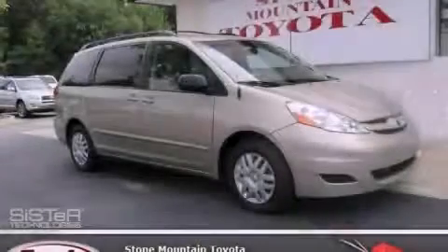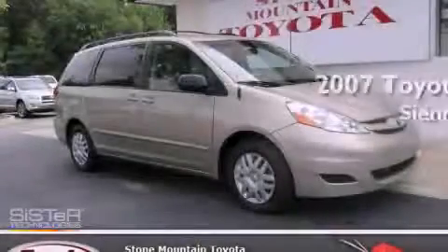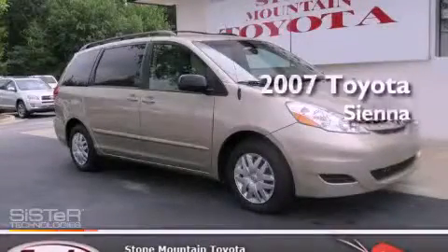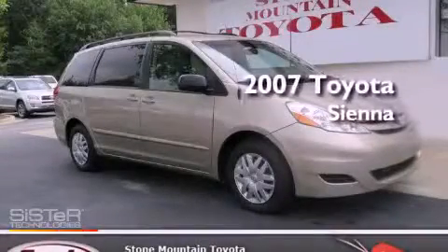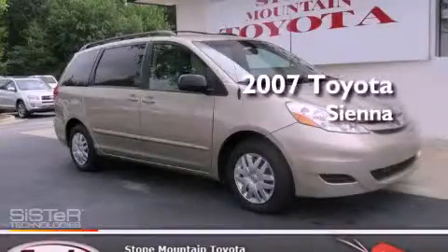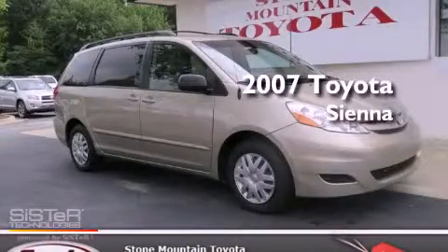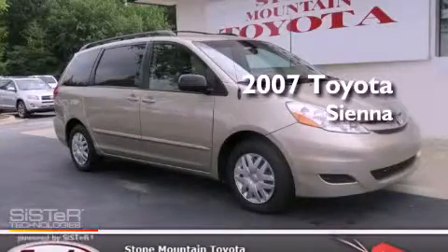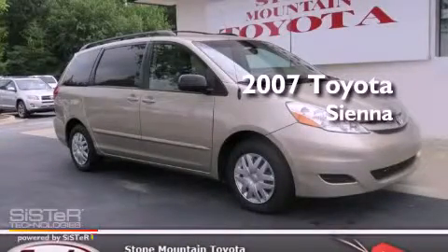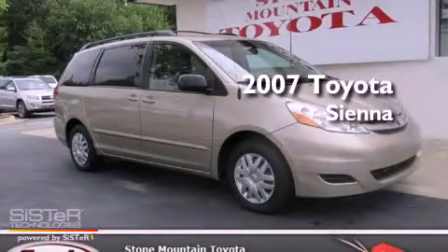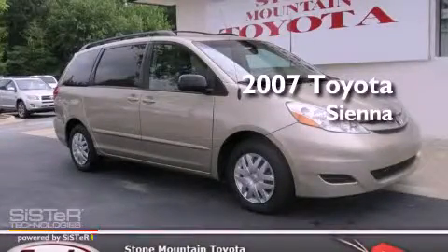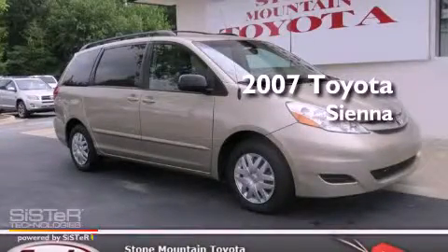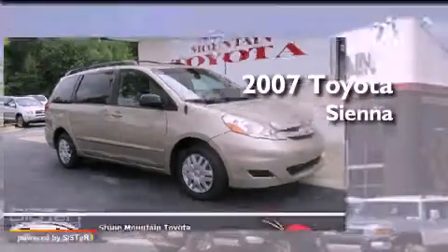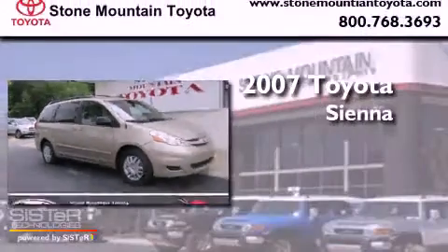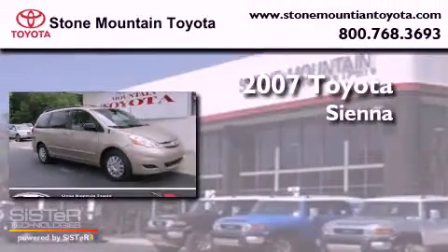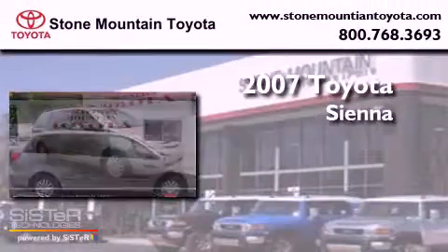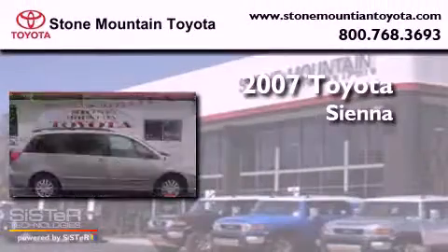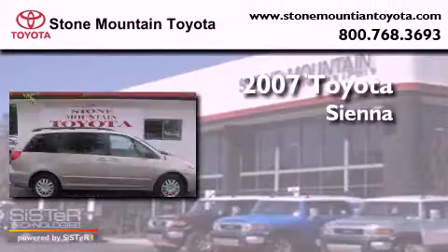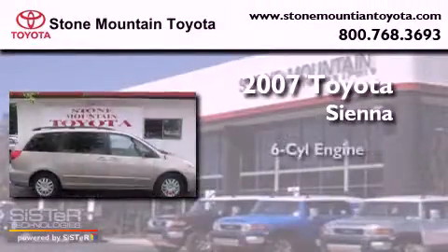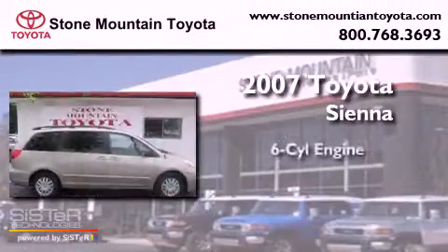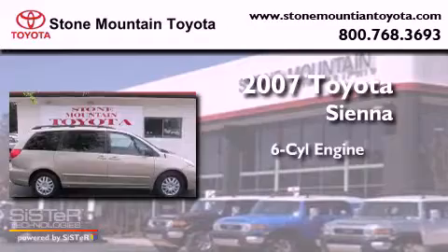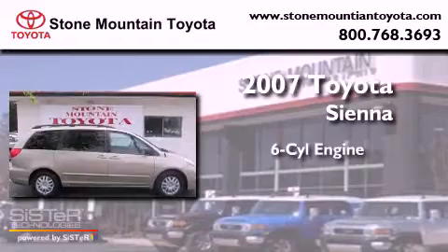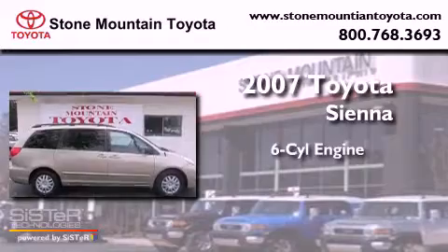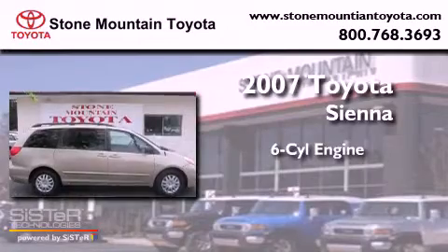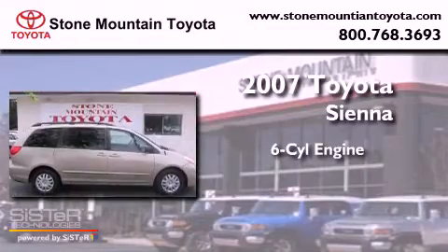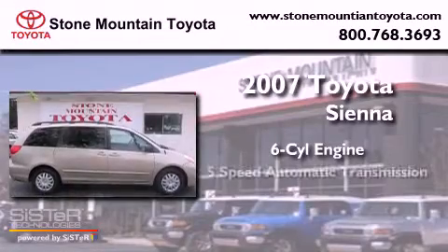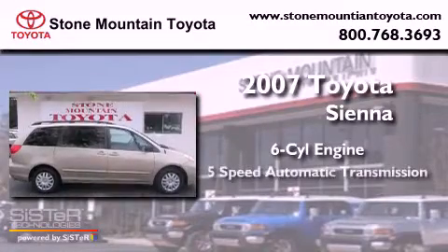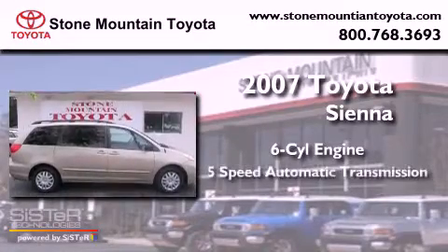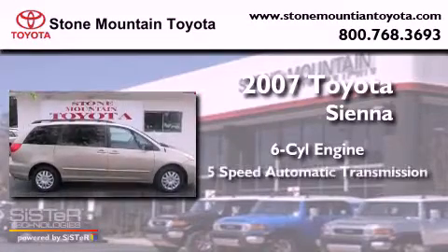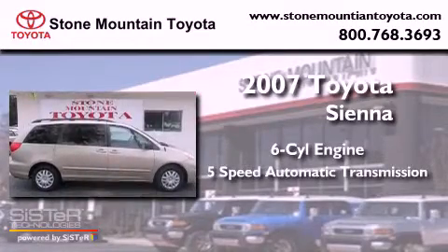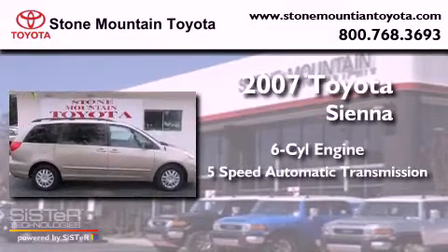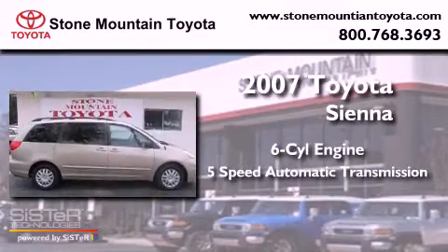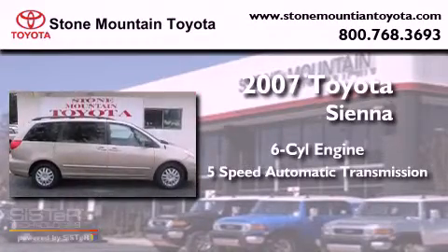This is a 2007 Toyota Sienna. It has a 6-cylinder engine and a 5-speed automatic transmission.